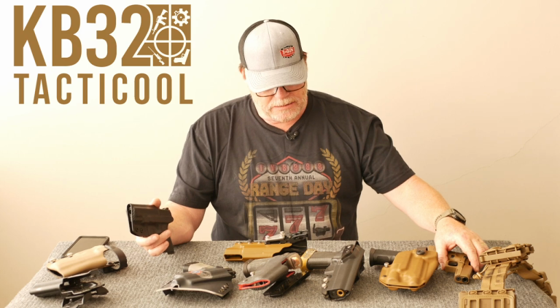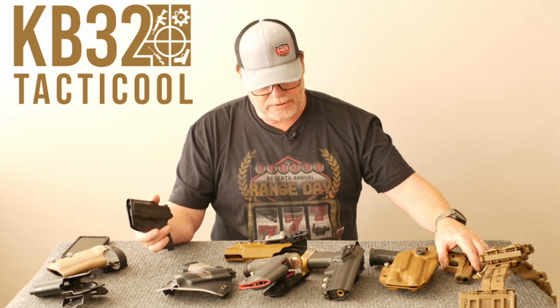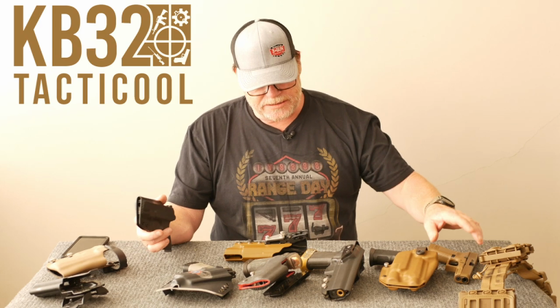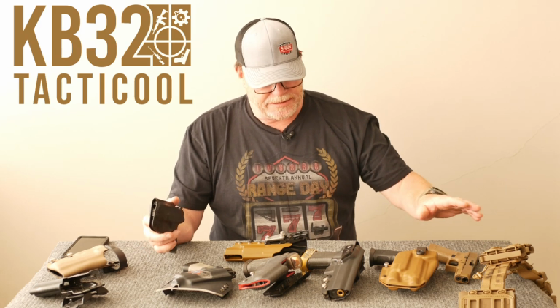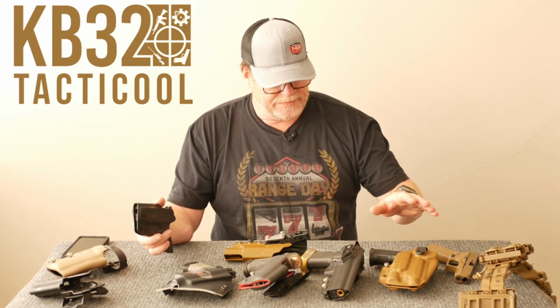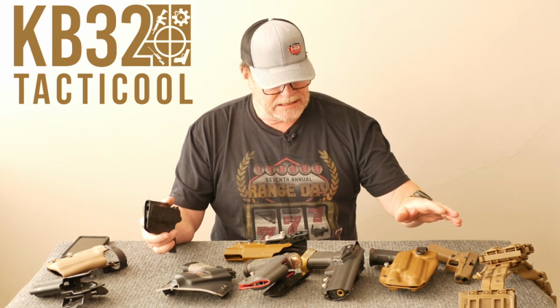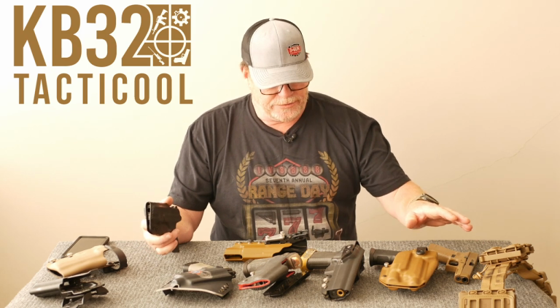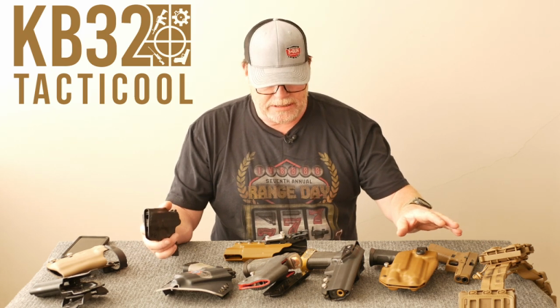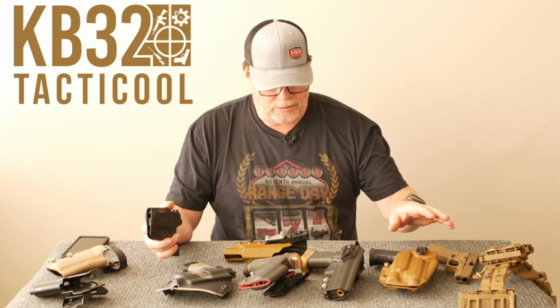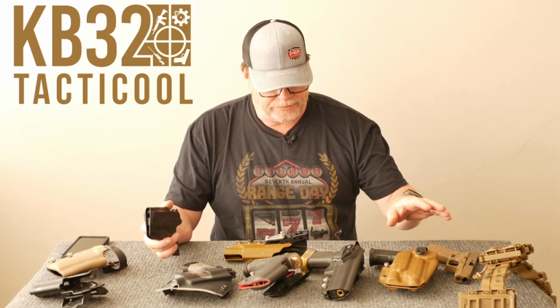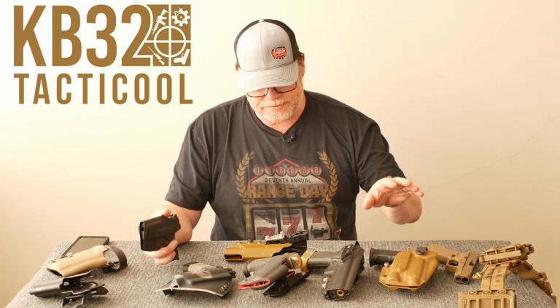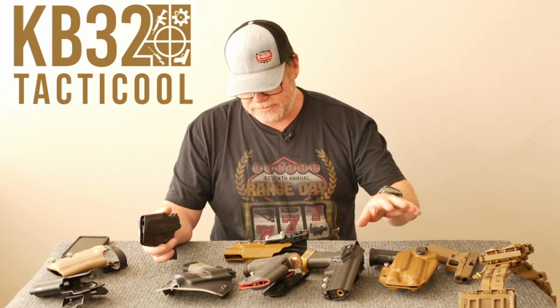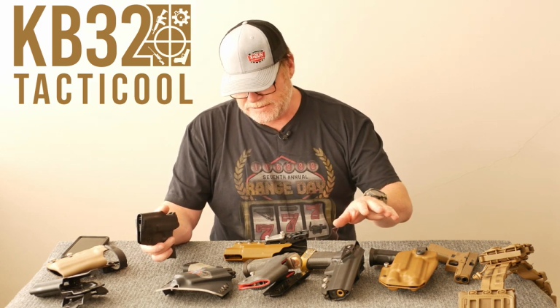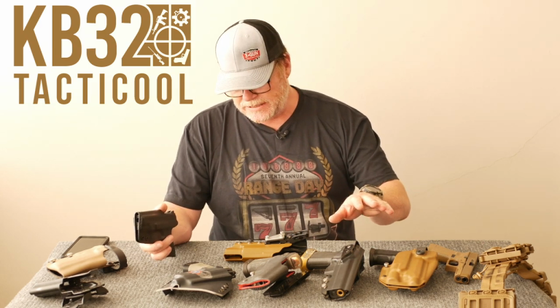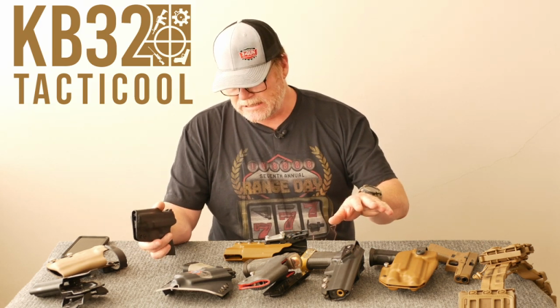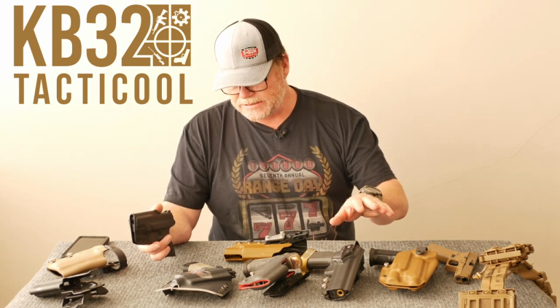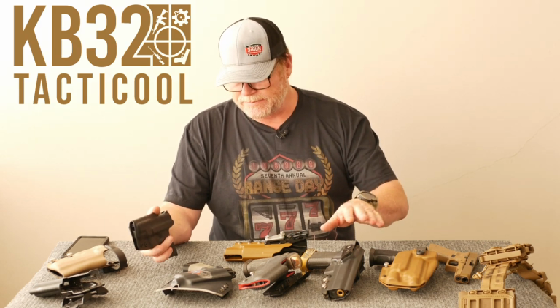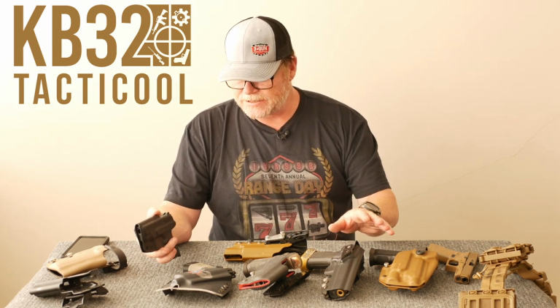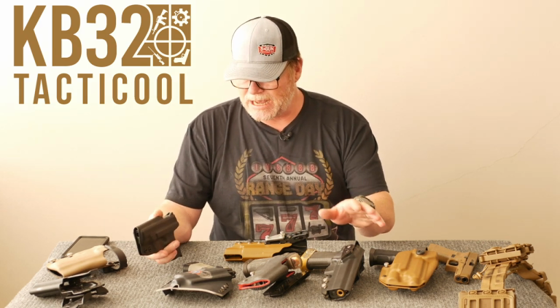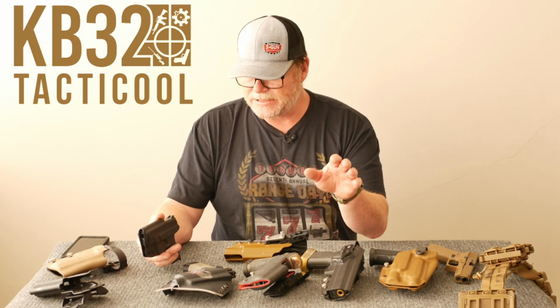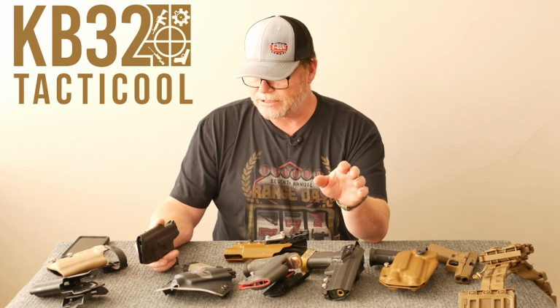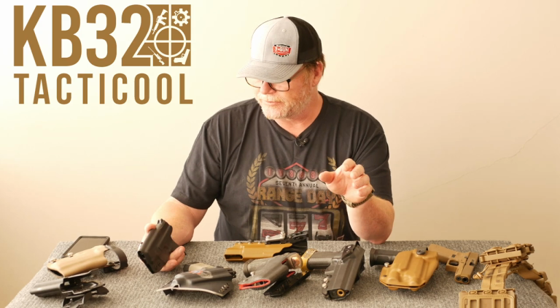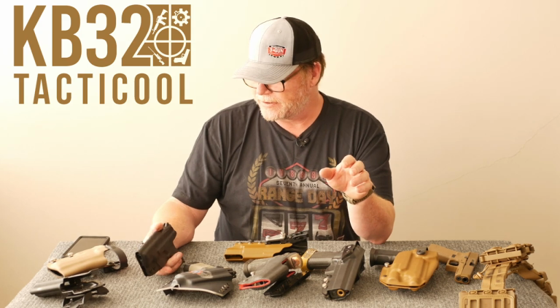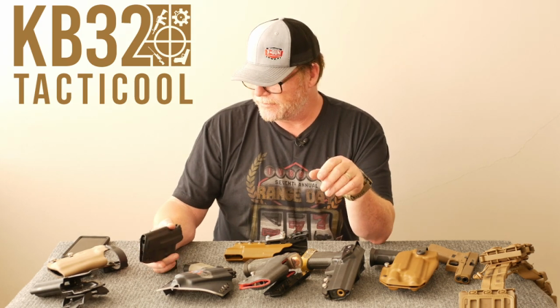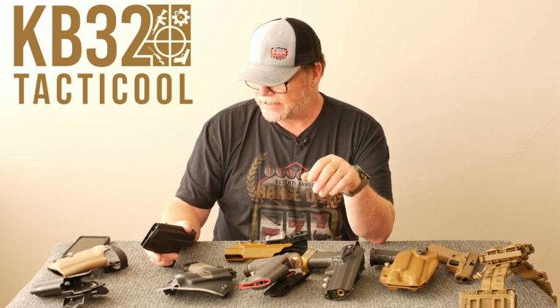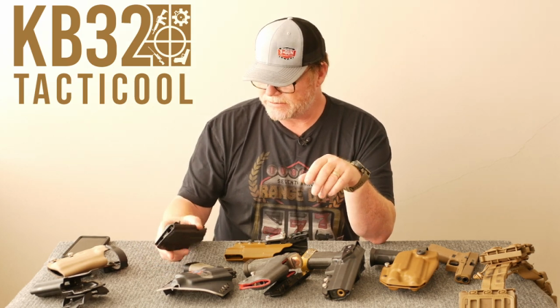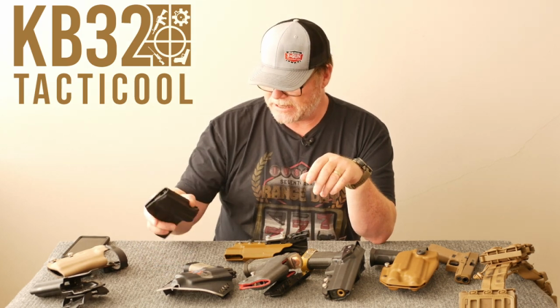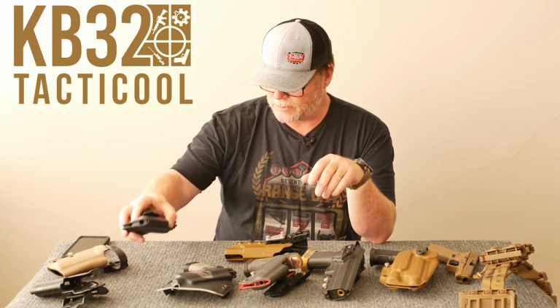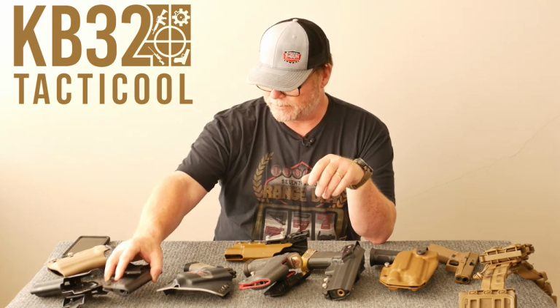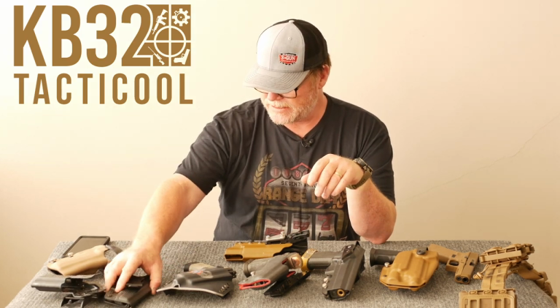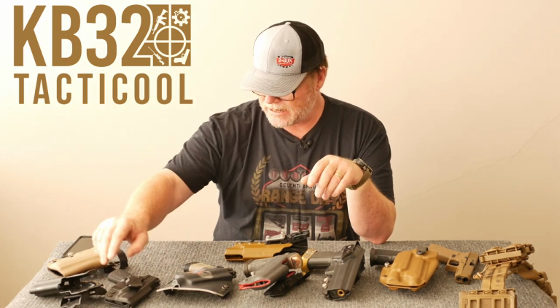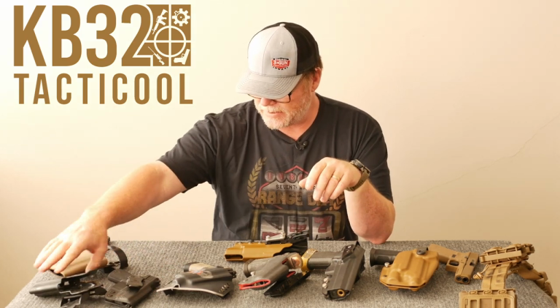We're going to be delving into duty holsters versus, say, competition holsters here in a few seconds. So we'll go ahead and put that guy away.